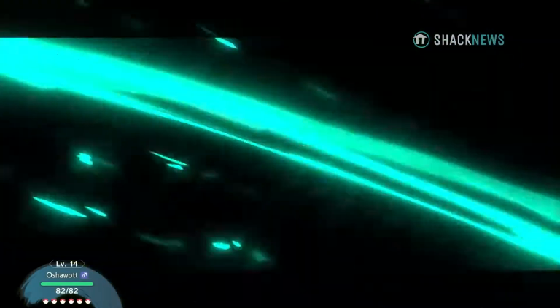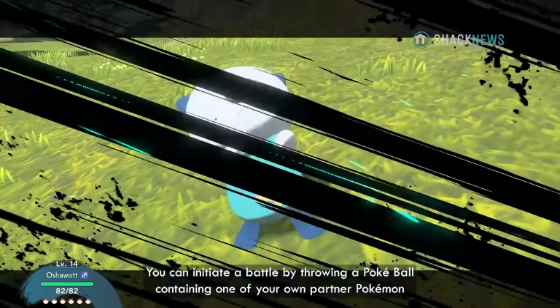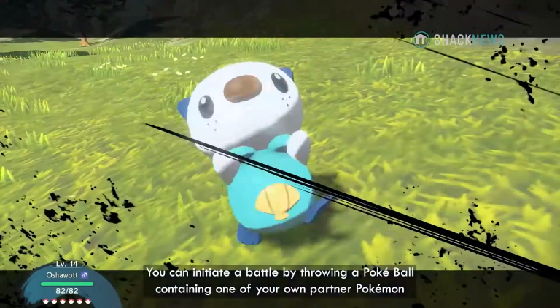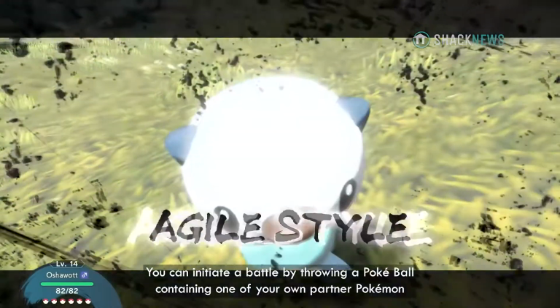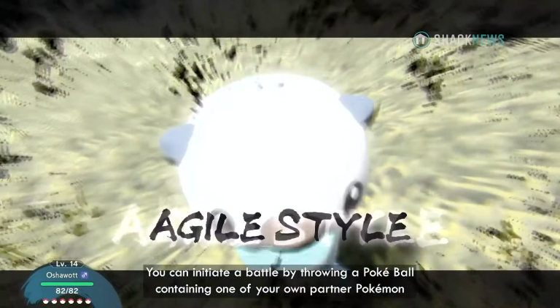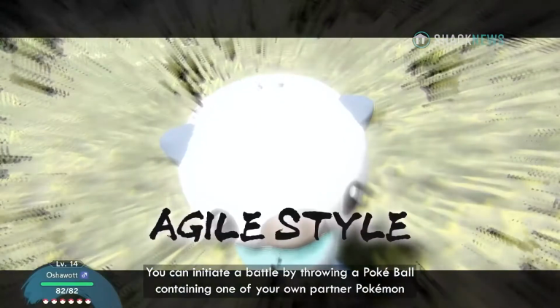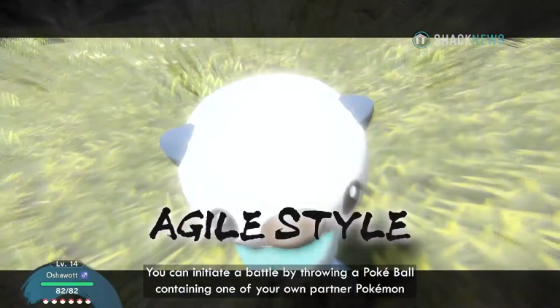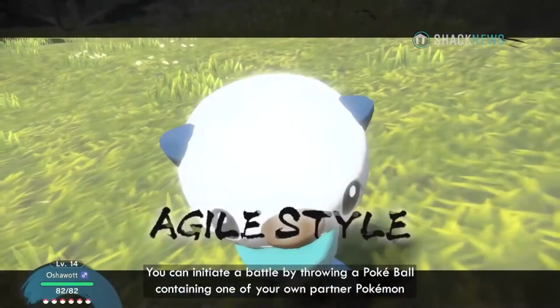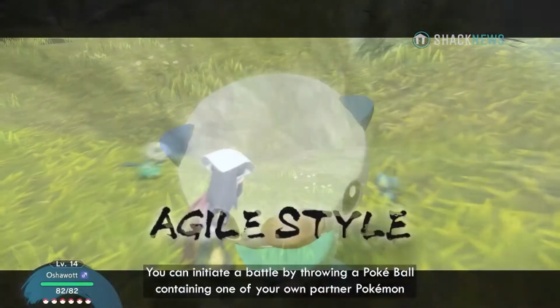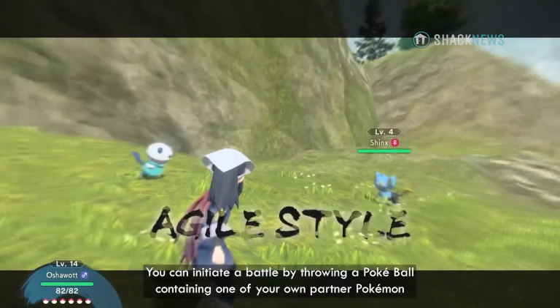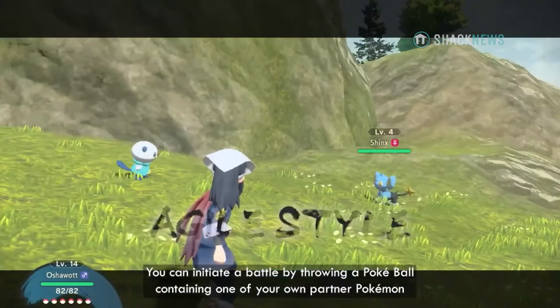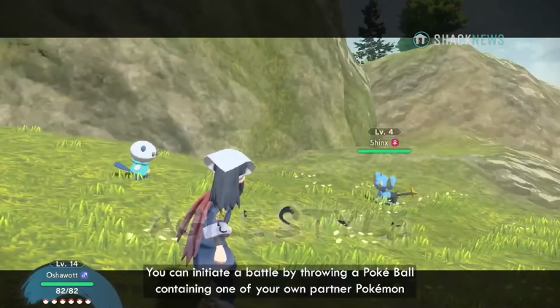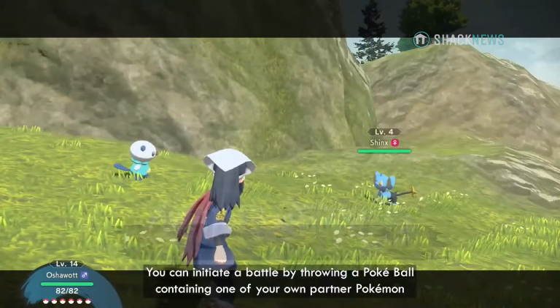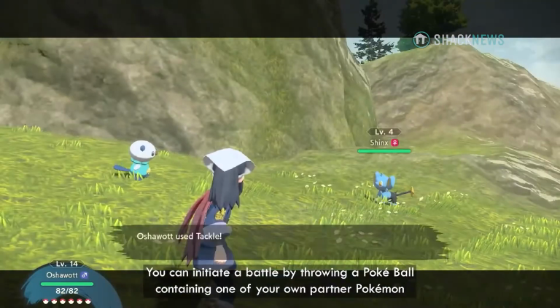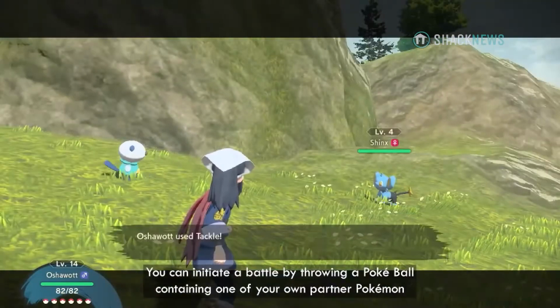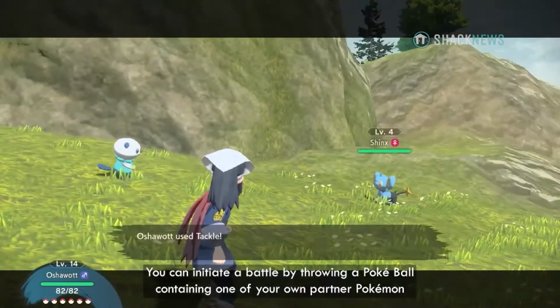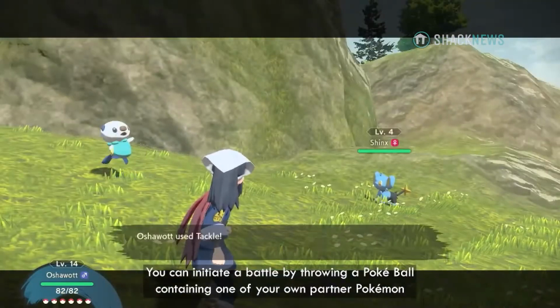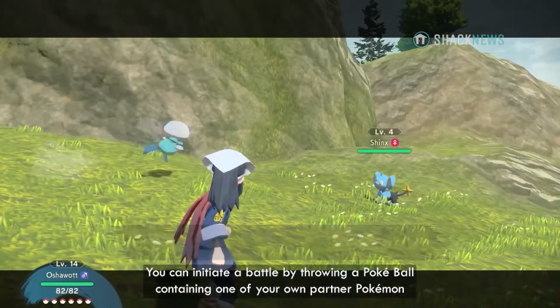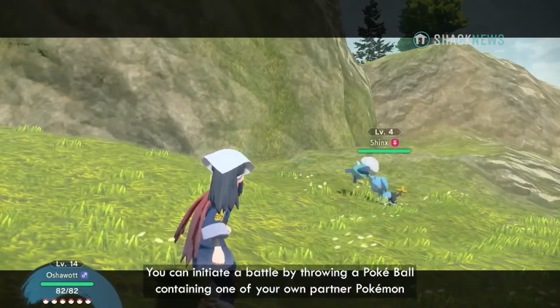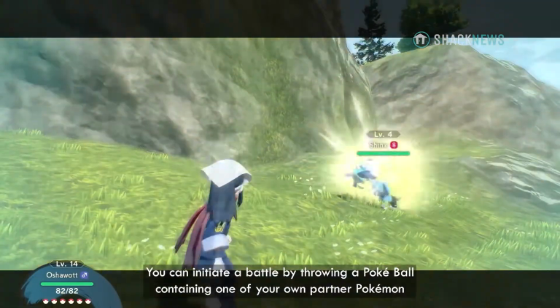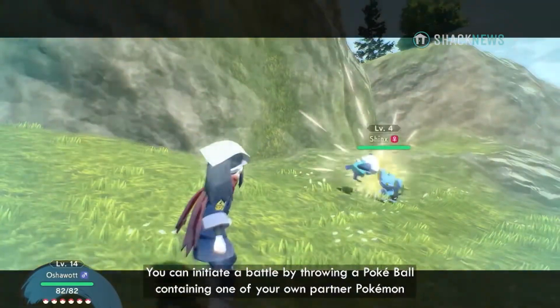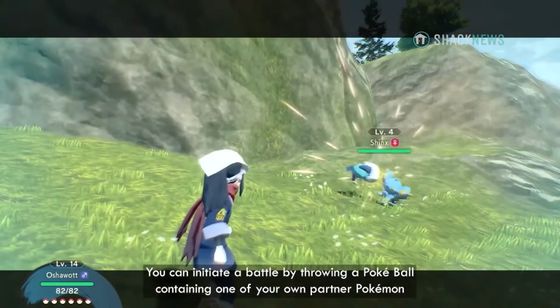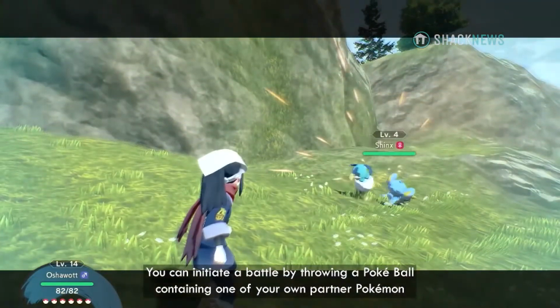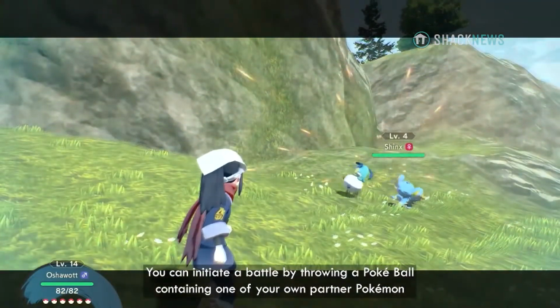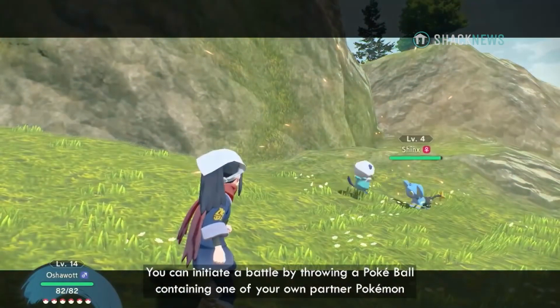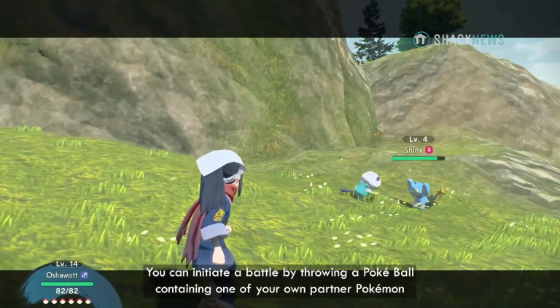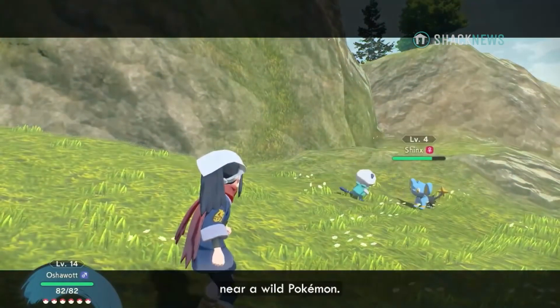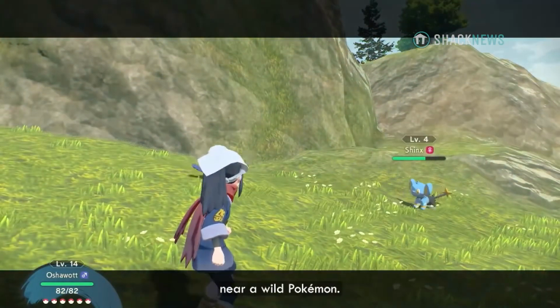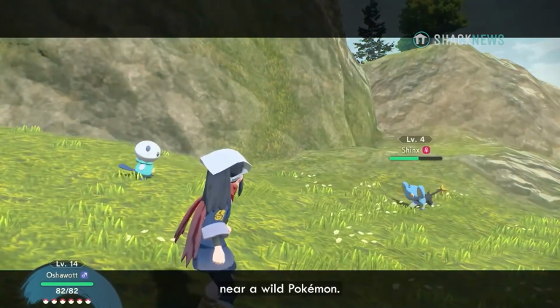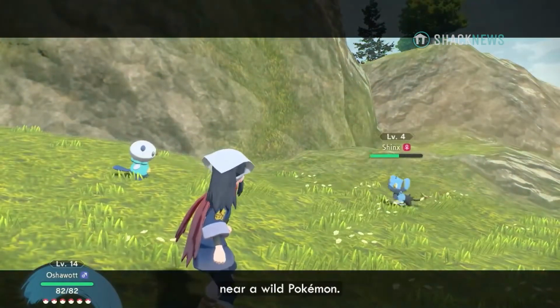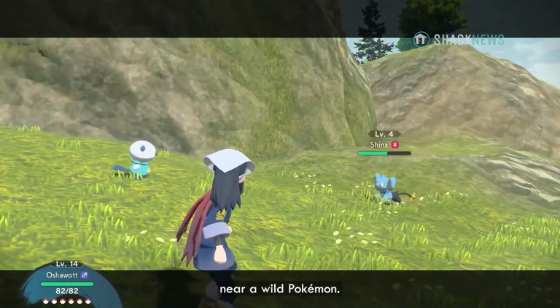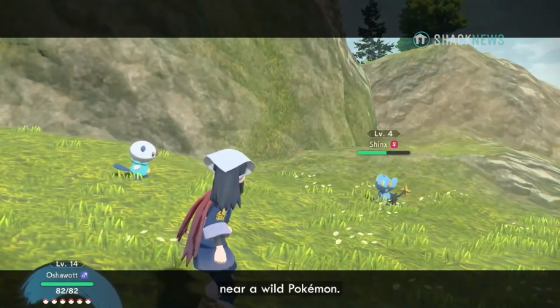You can initiate a battle by throwing a Poké Ball containing one of your own partner Pokémon near a wild Pokémon.